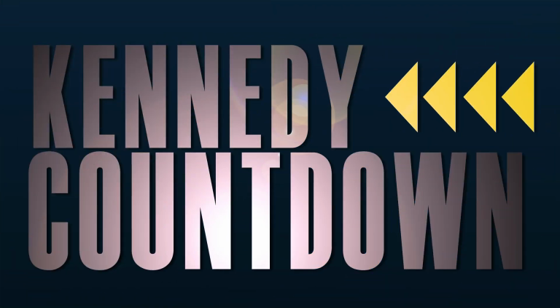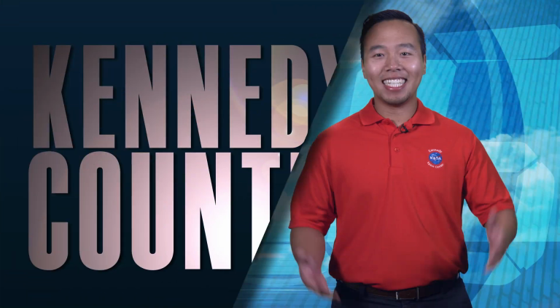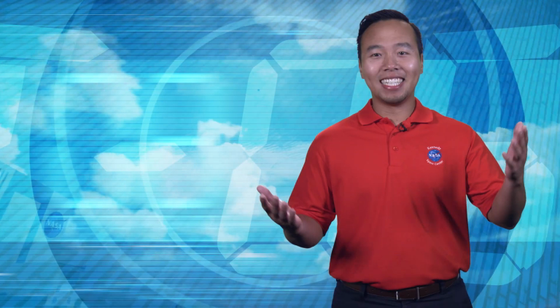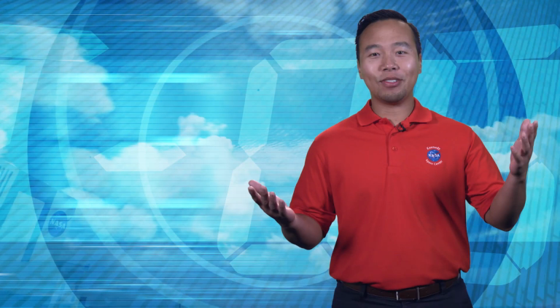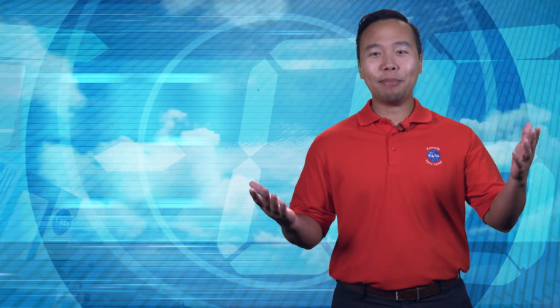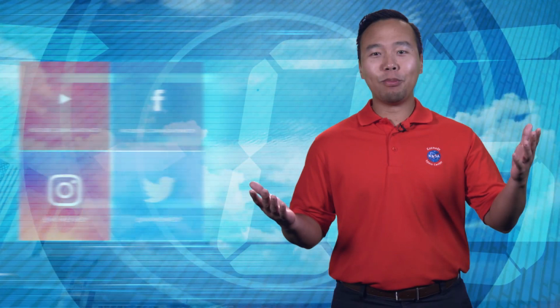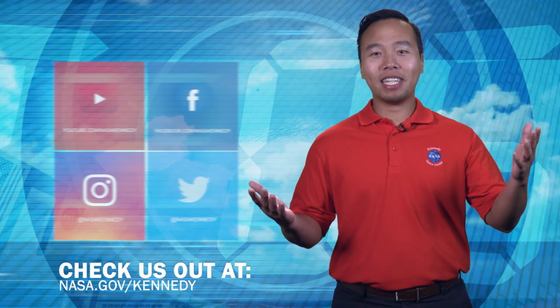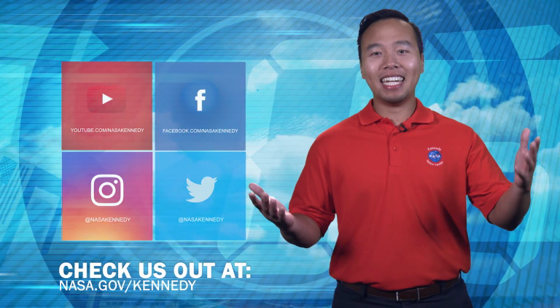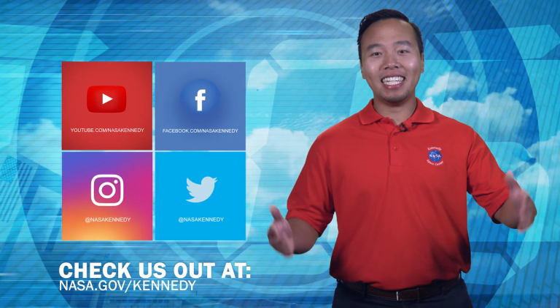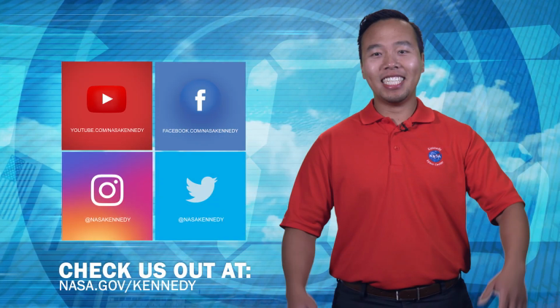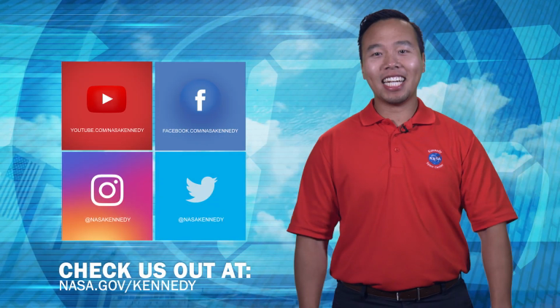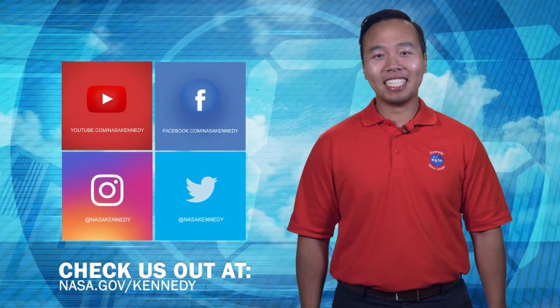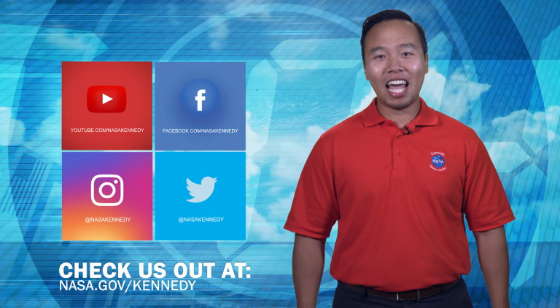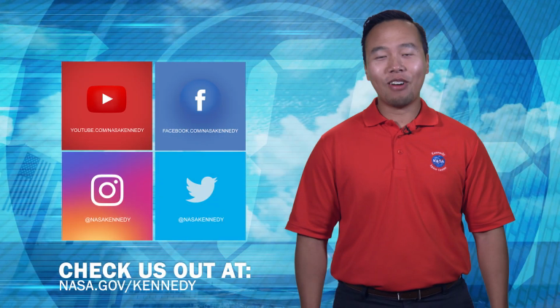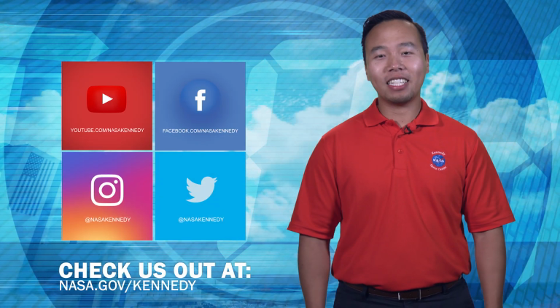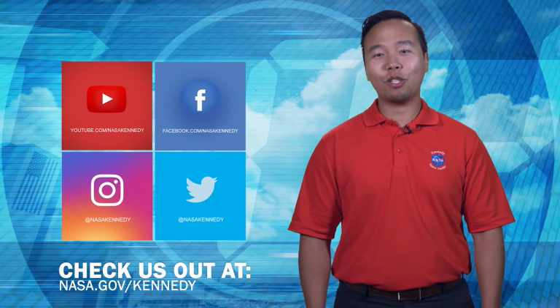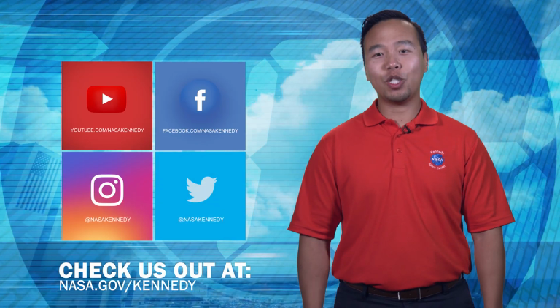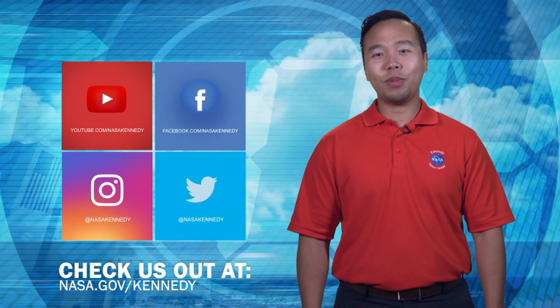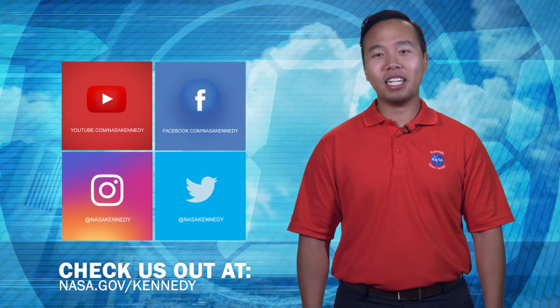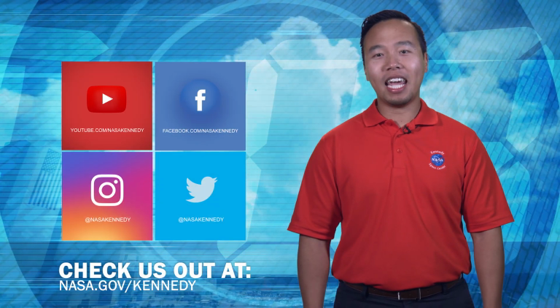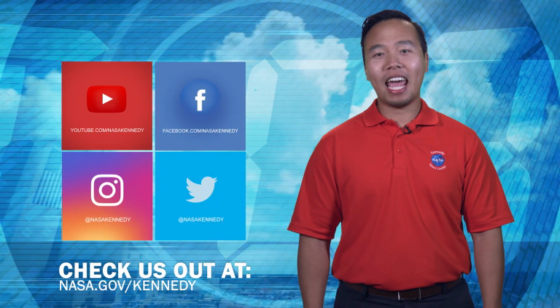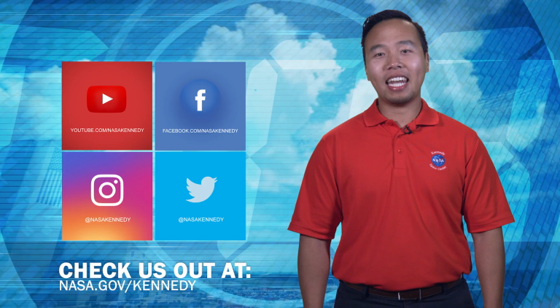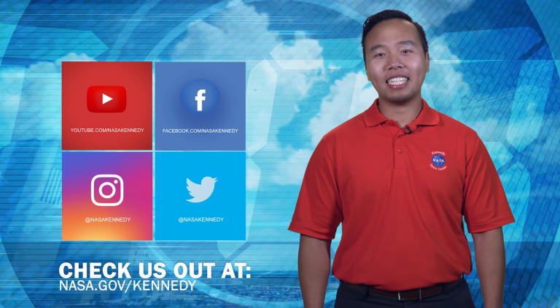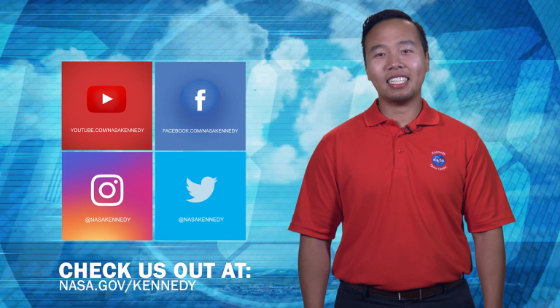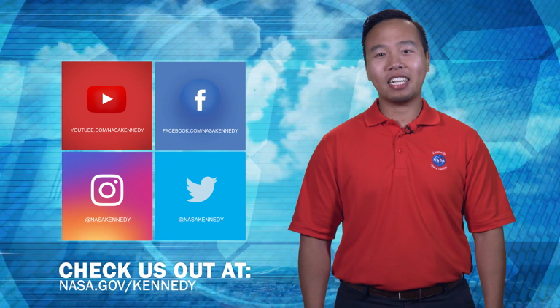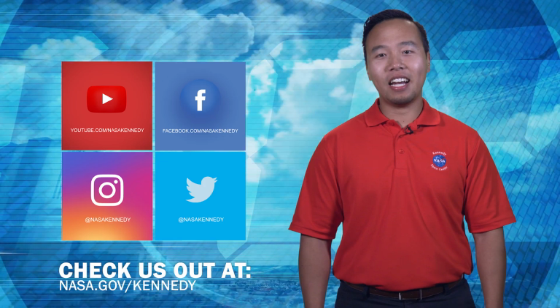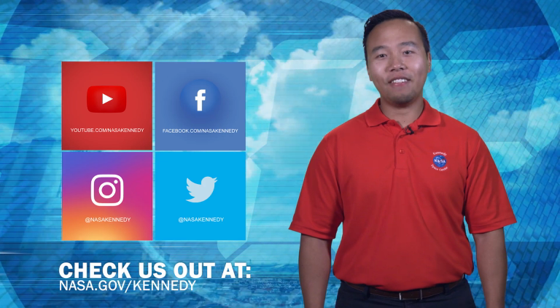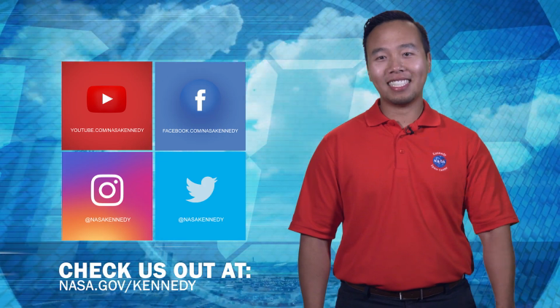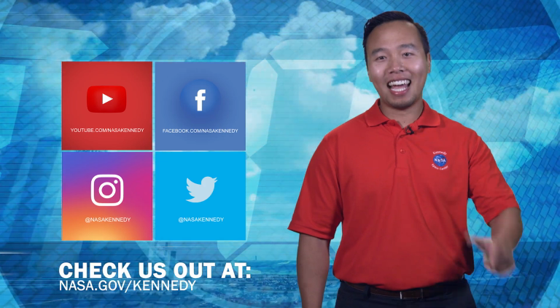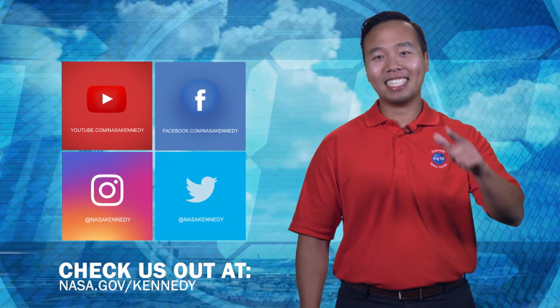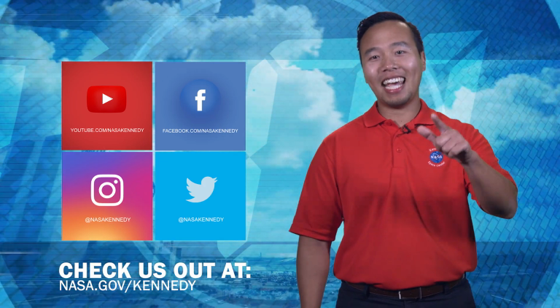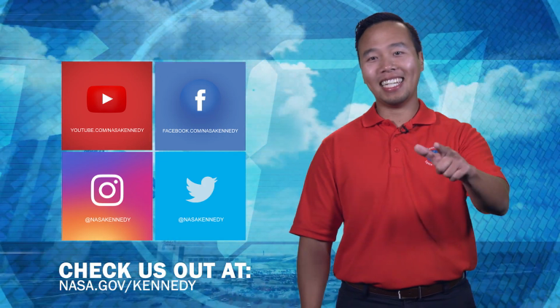To keep up with Kennedy, check us out on social media and at nasa.gov/Kennedy.